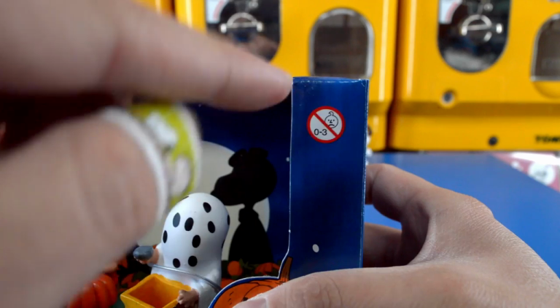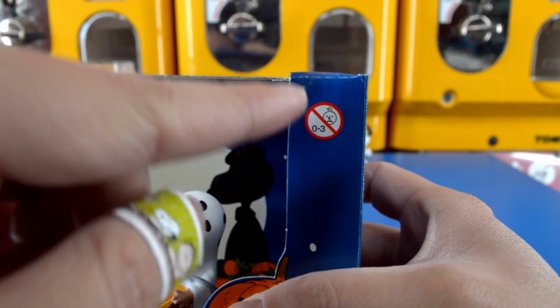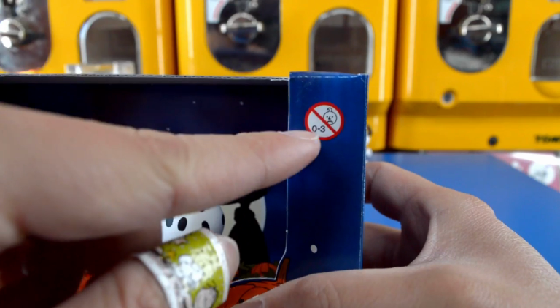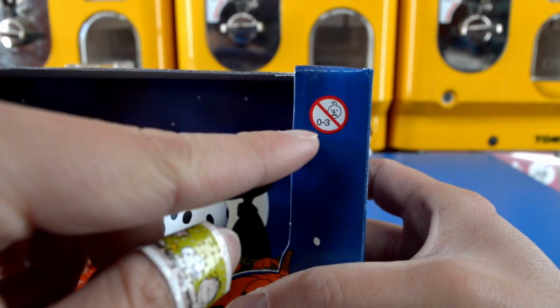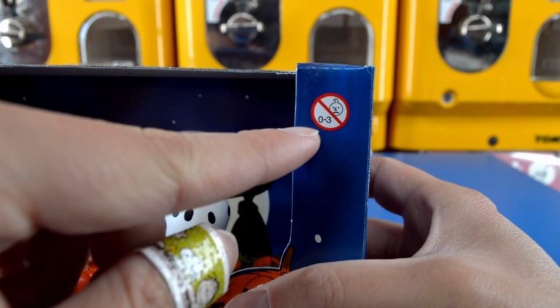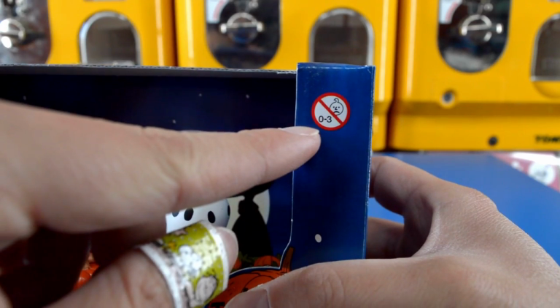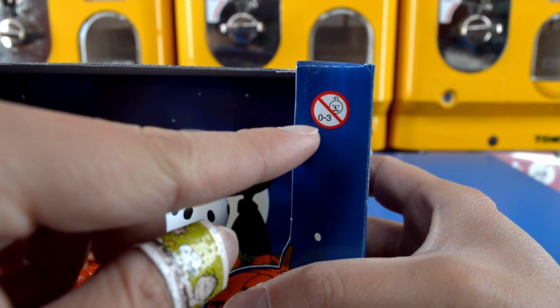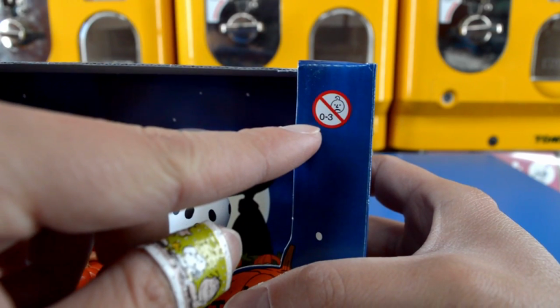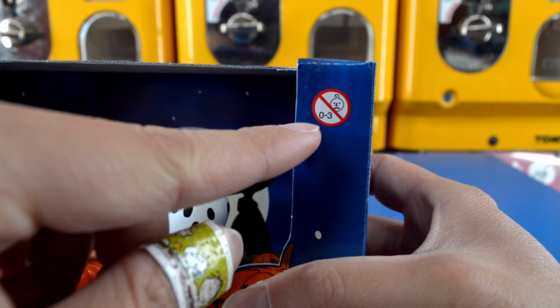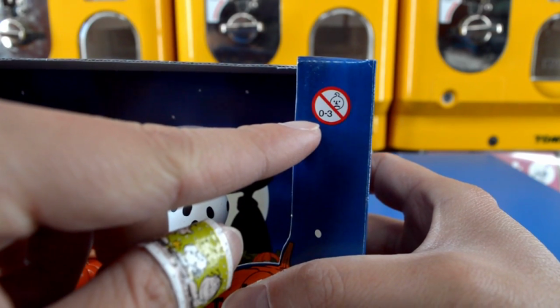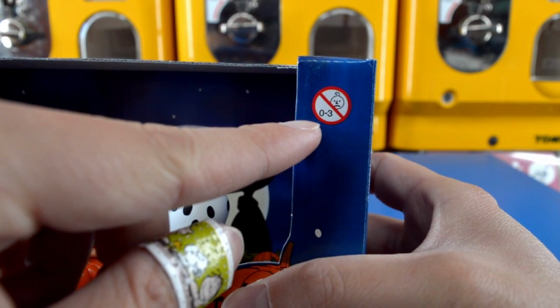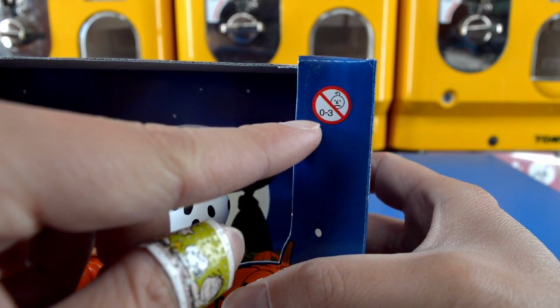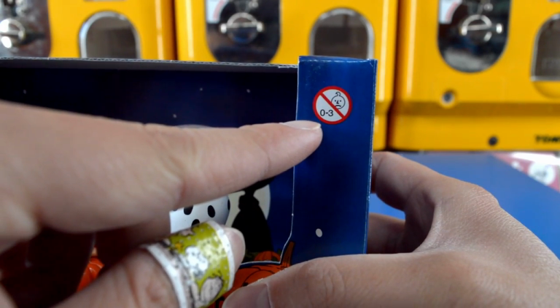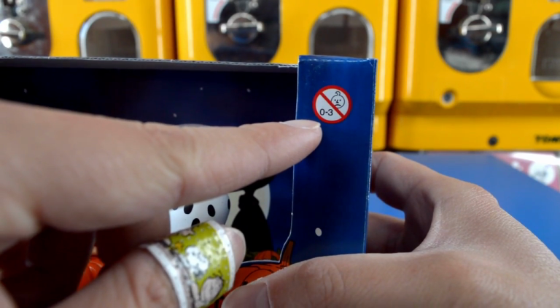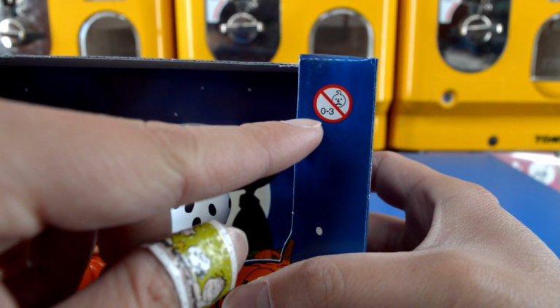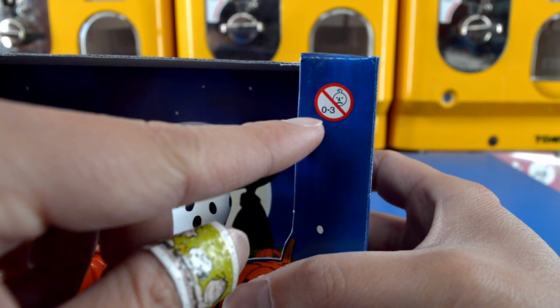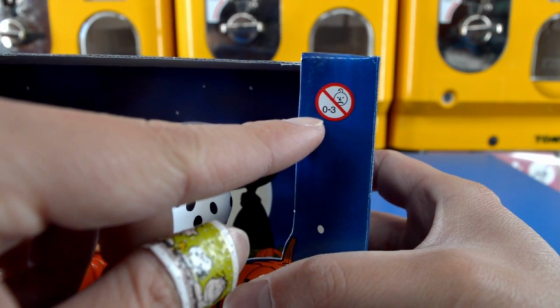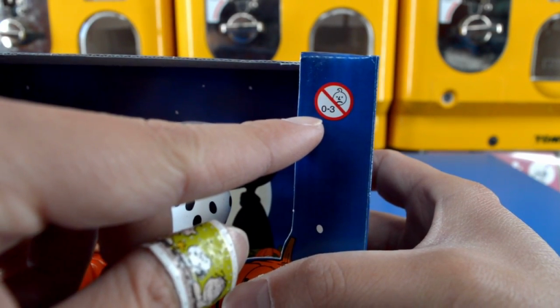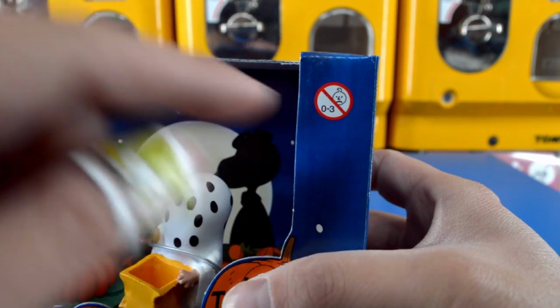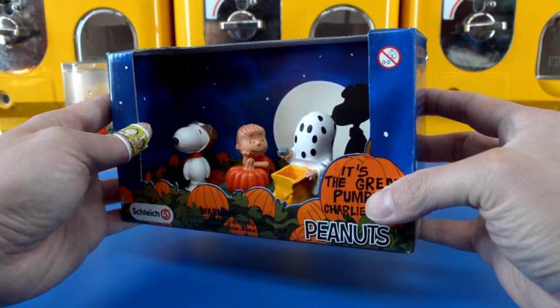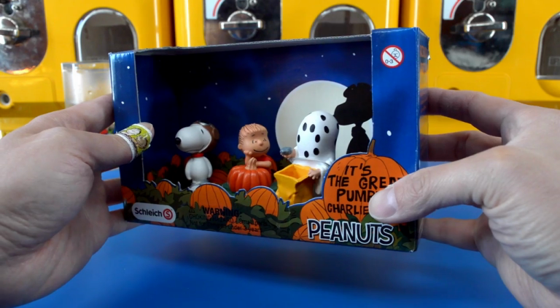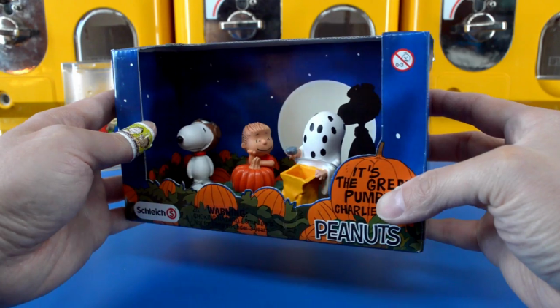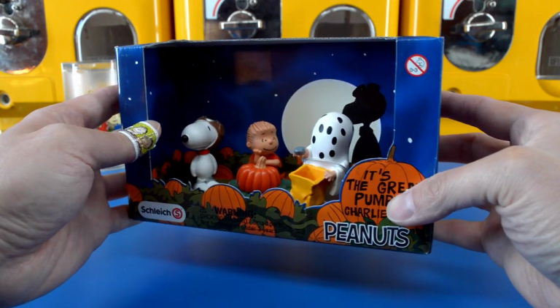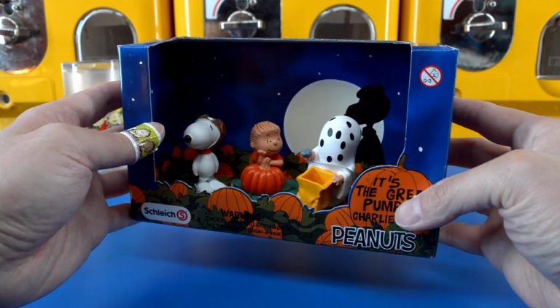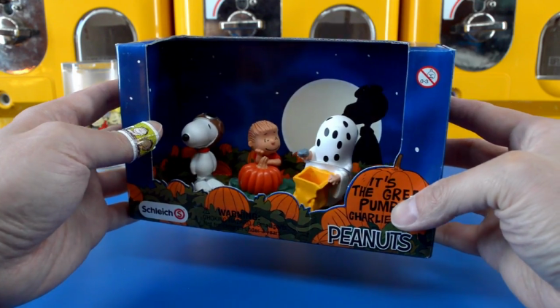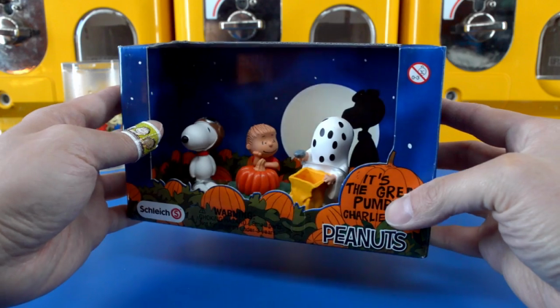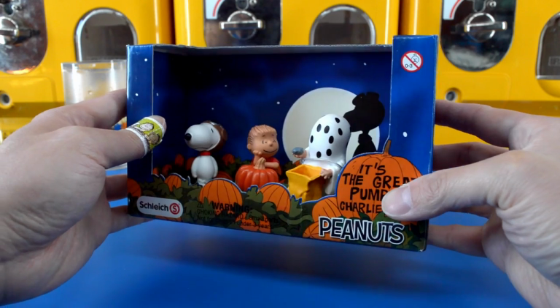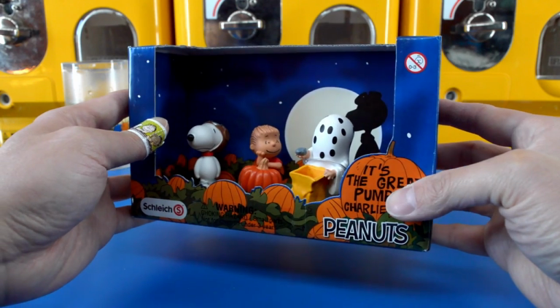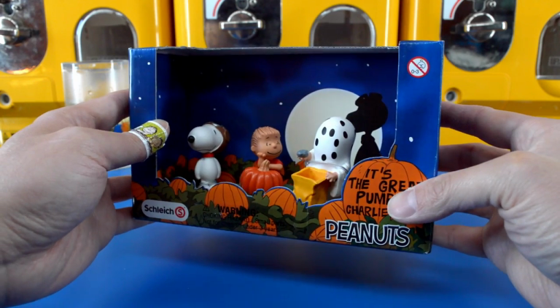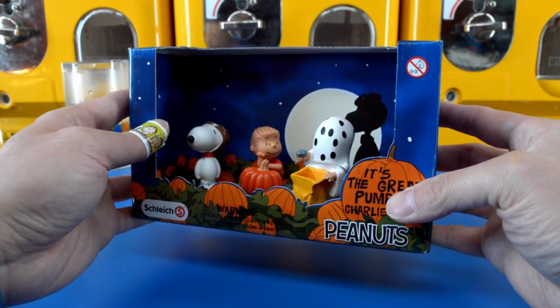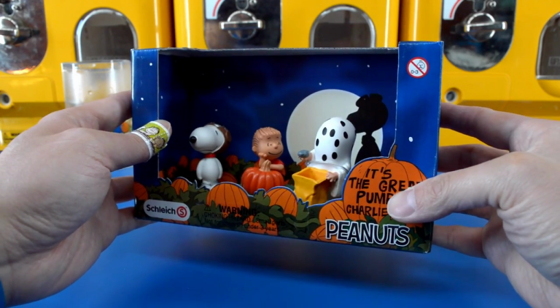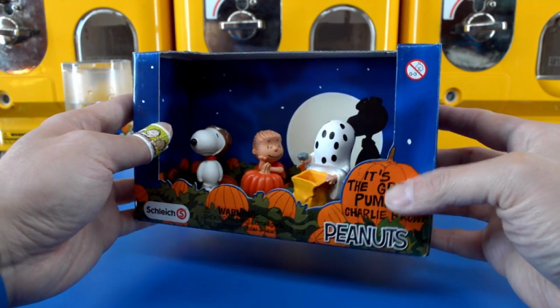These toys are for children older than three years old. All right, let's take these characters out of the box.